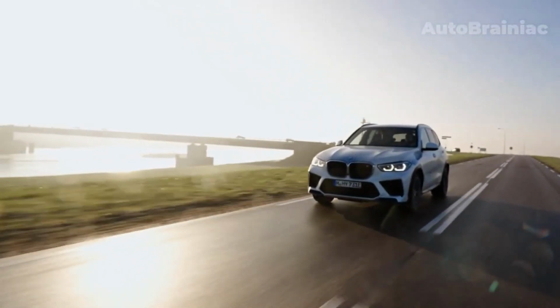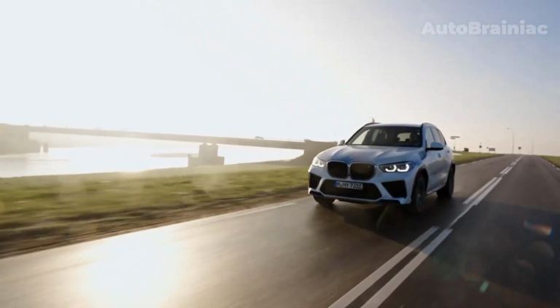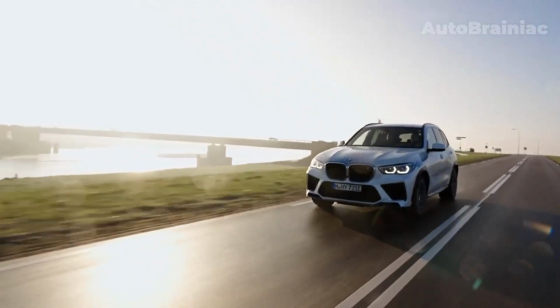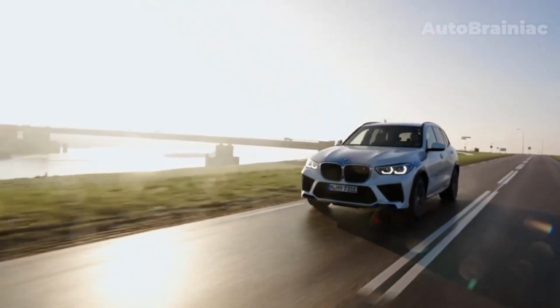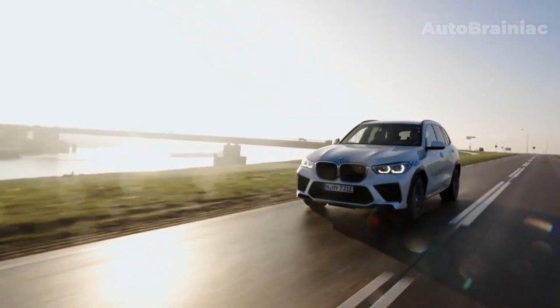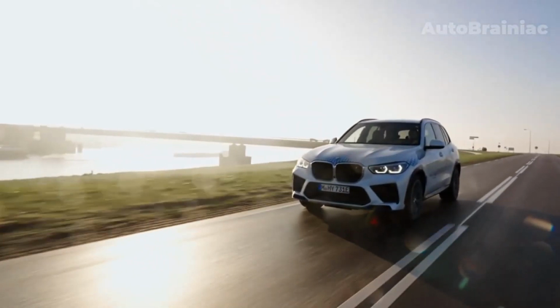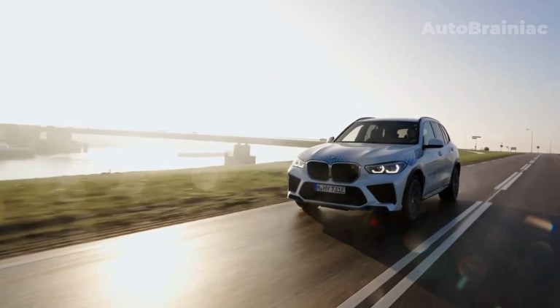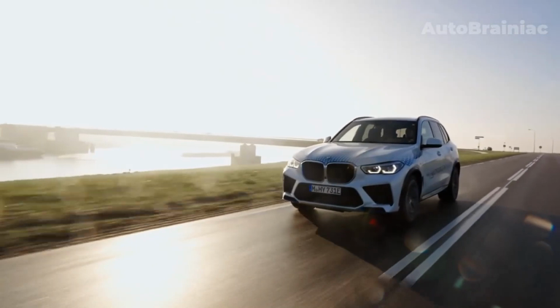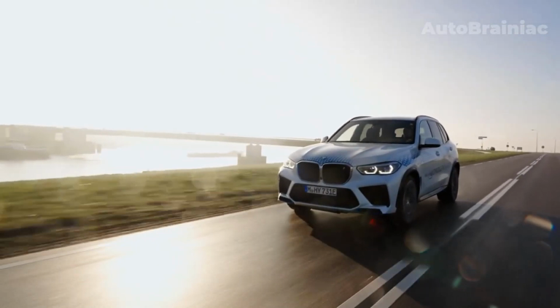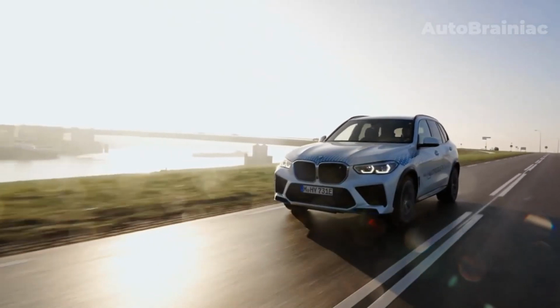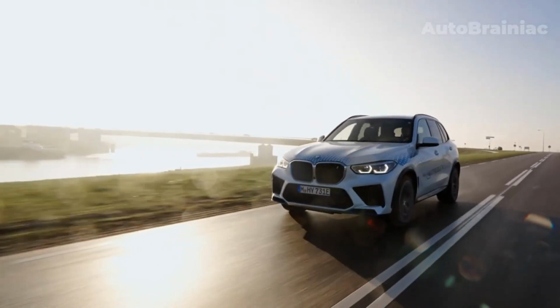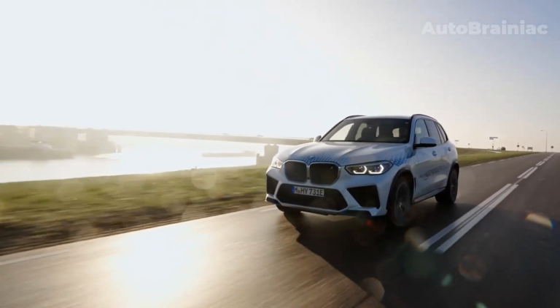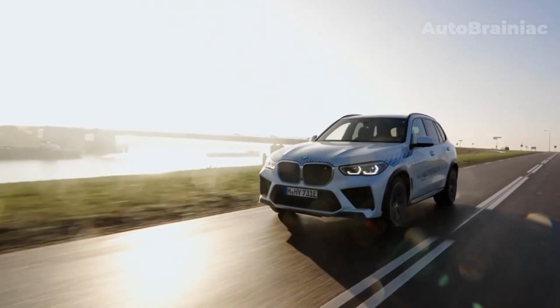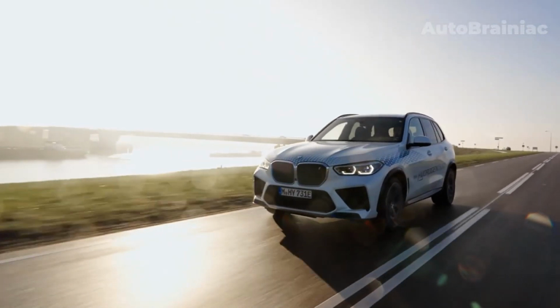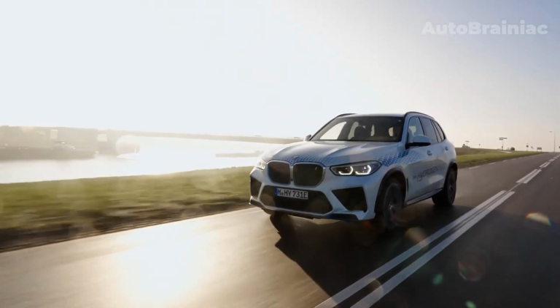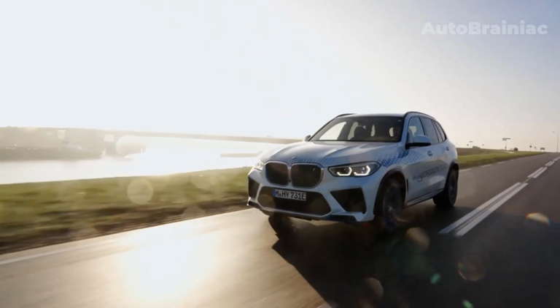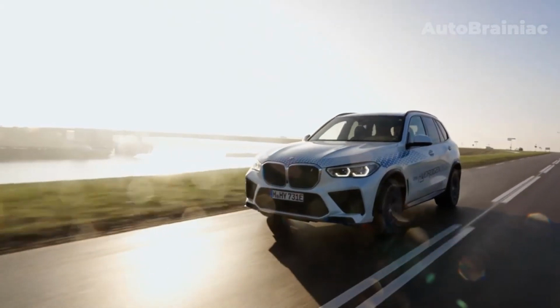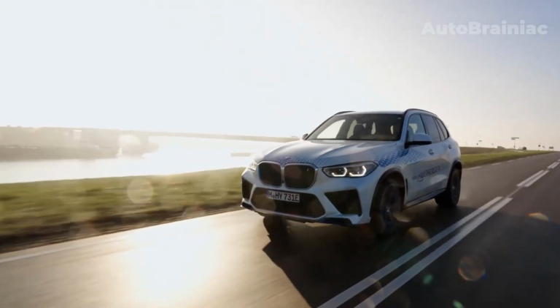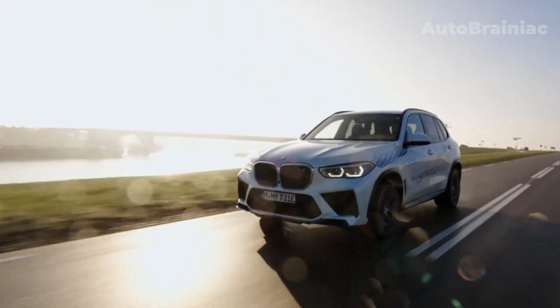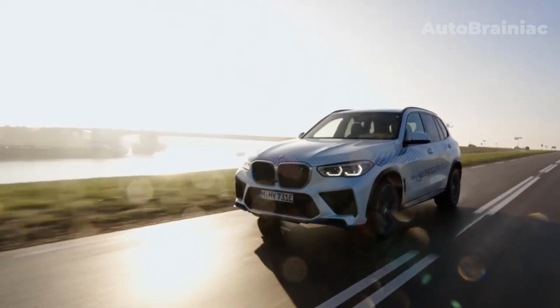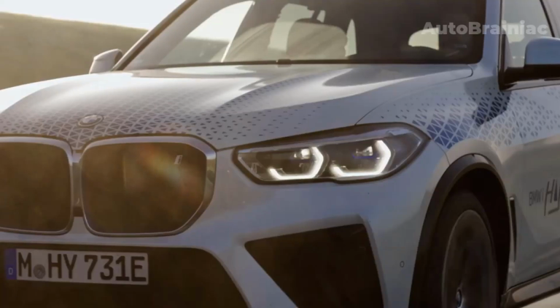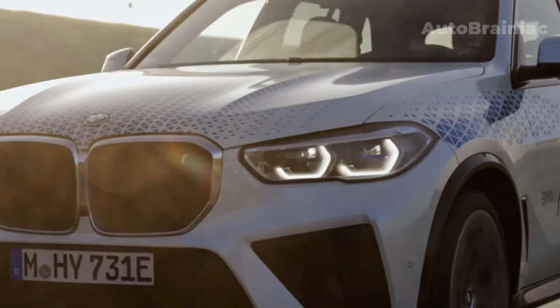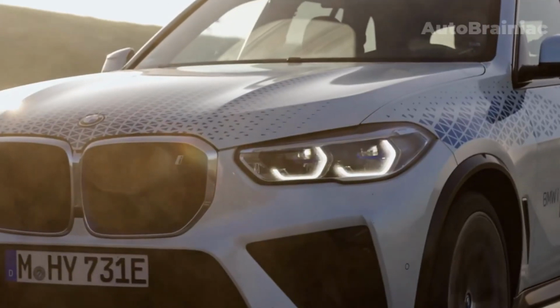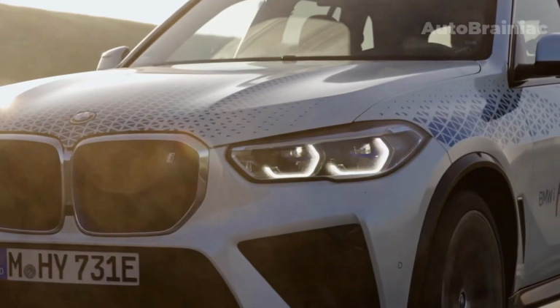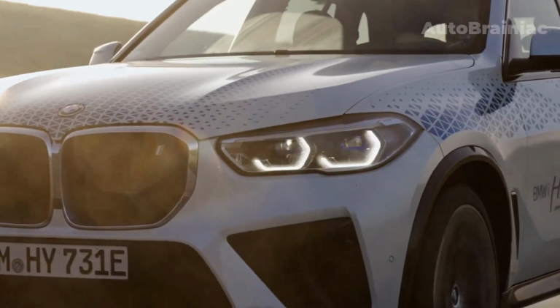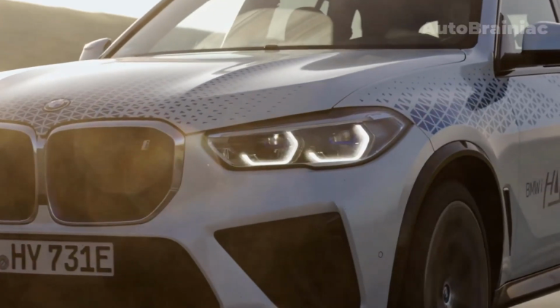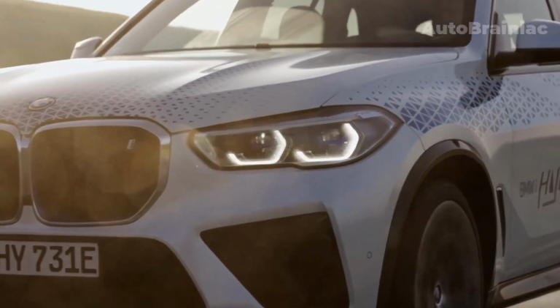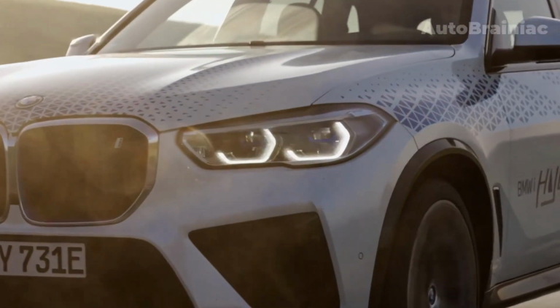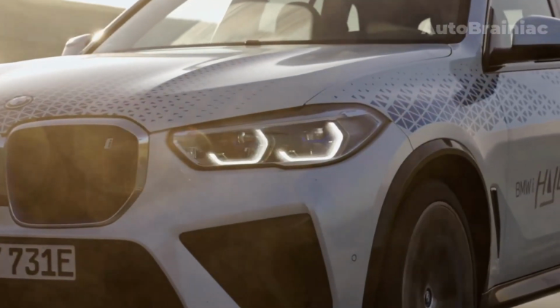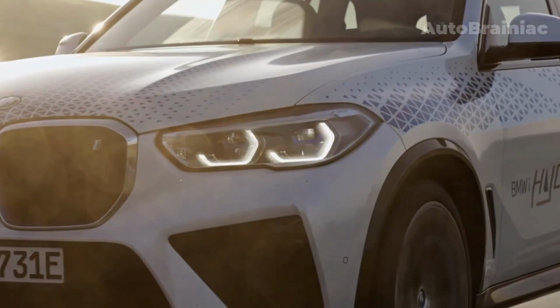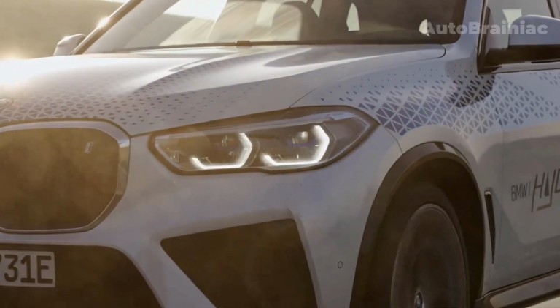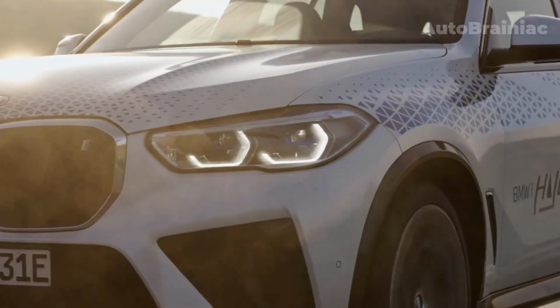In the future, an X5 could possibly also be offered in large series, but probably not before 2025.